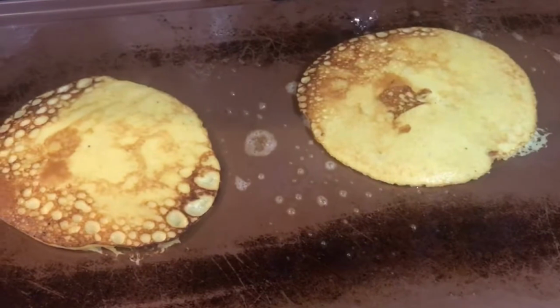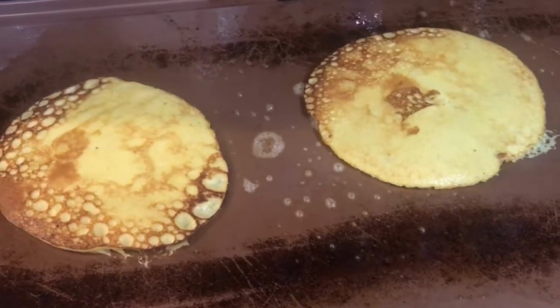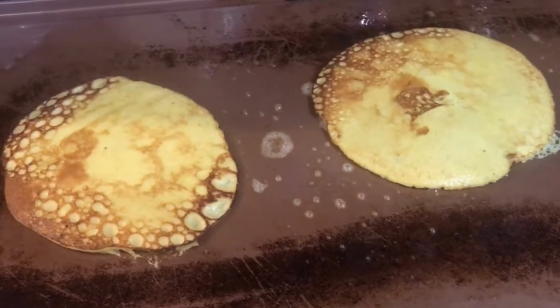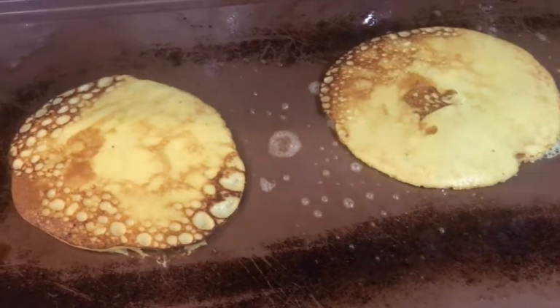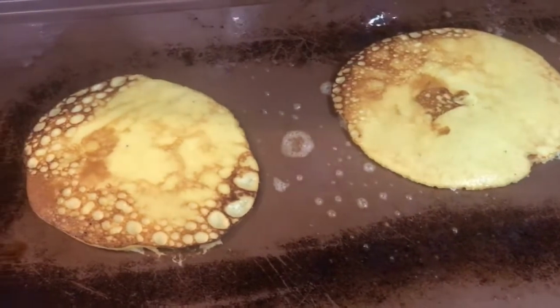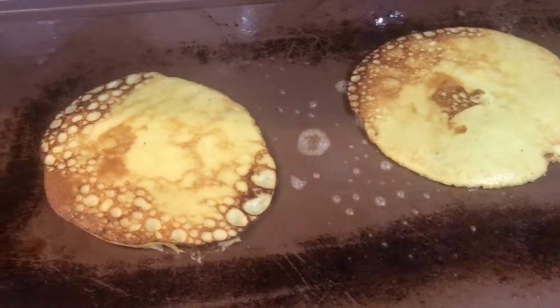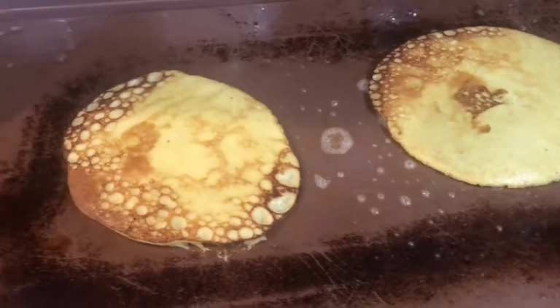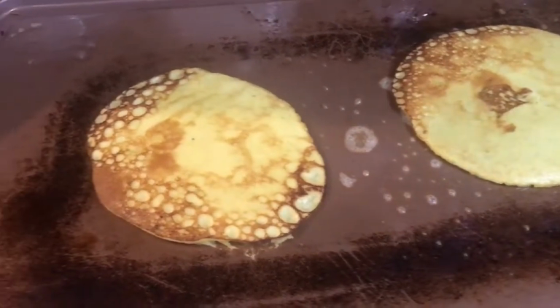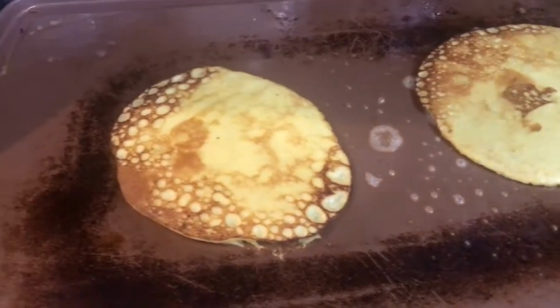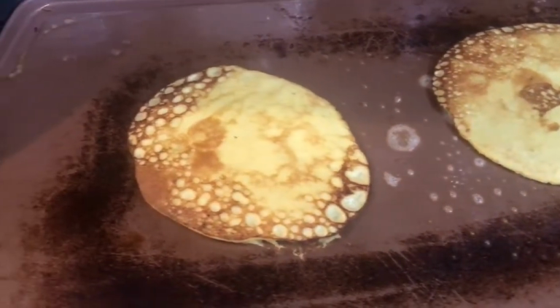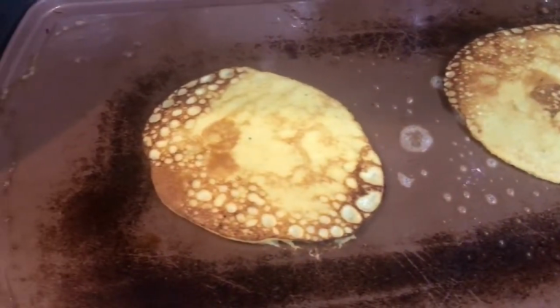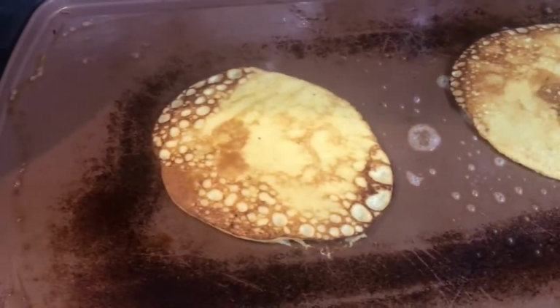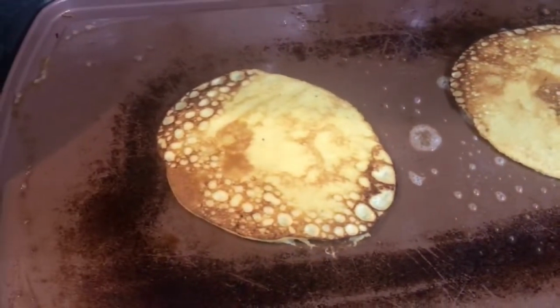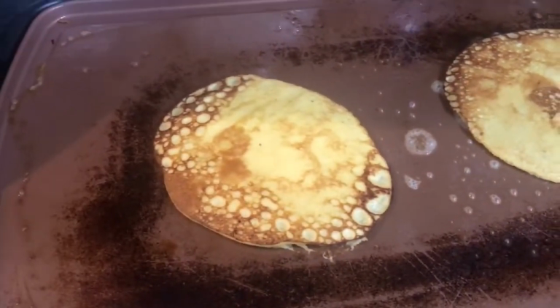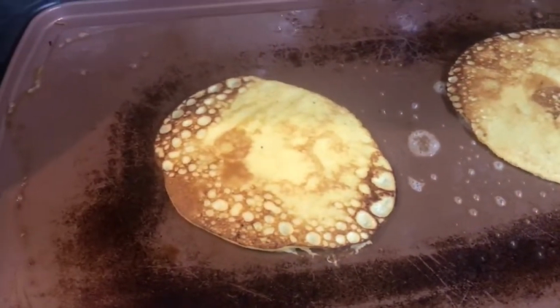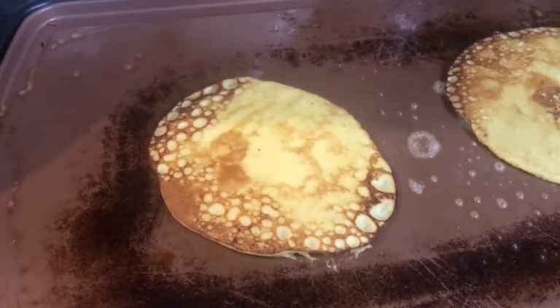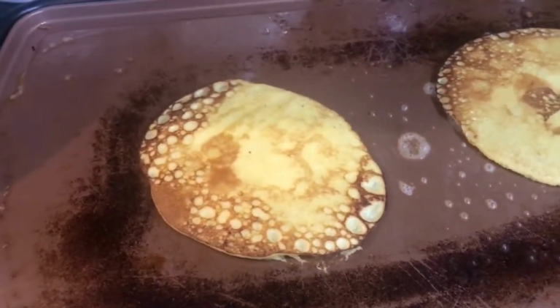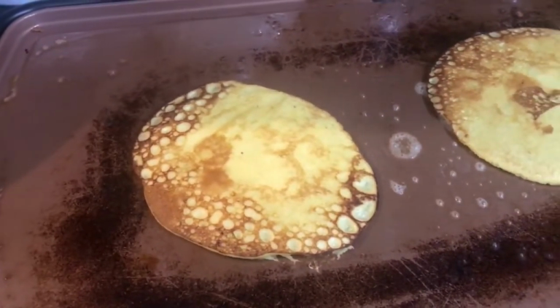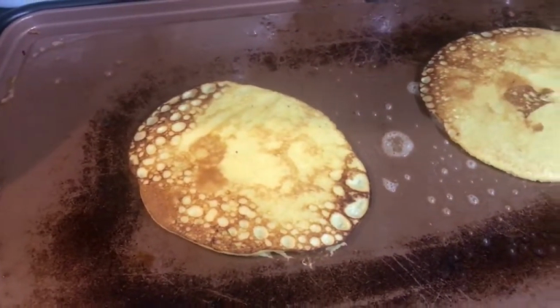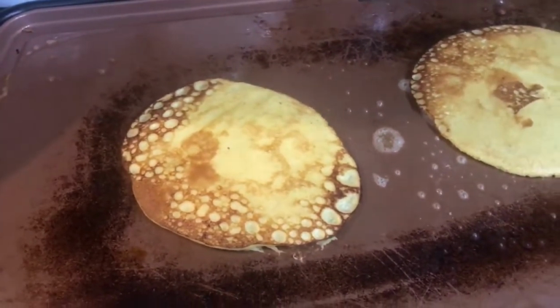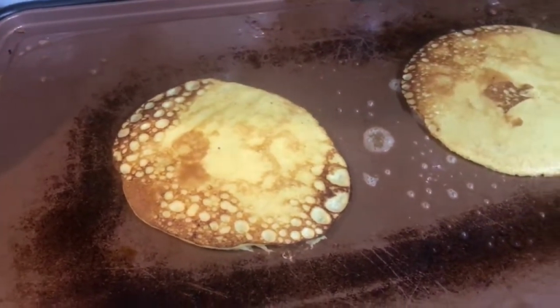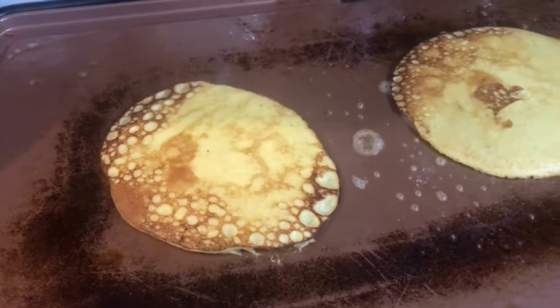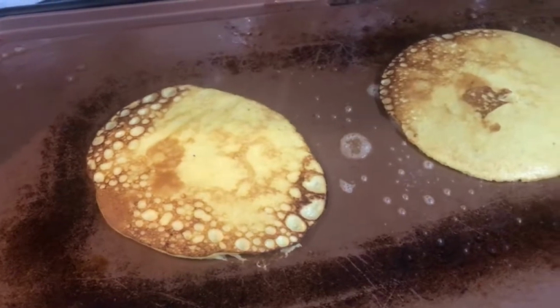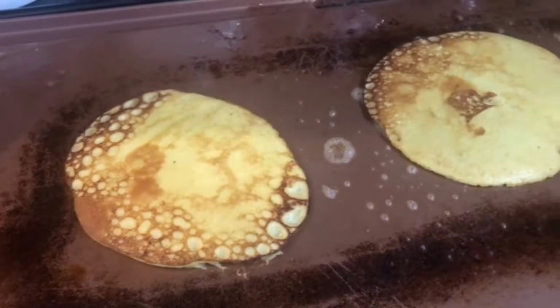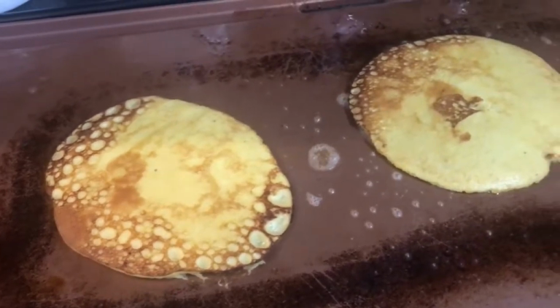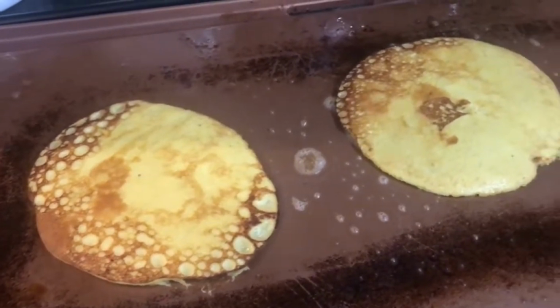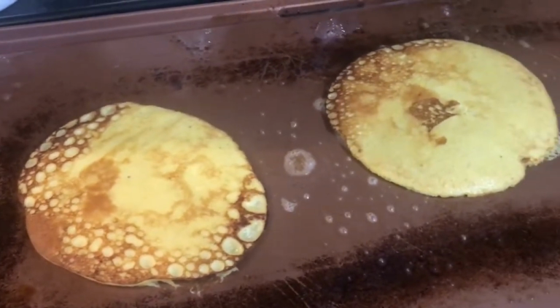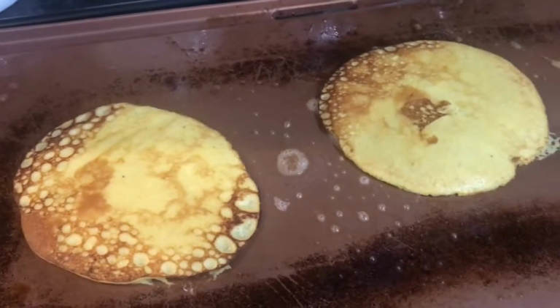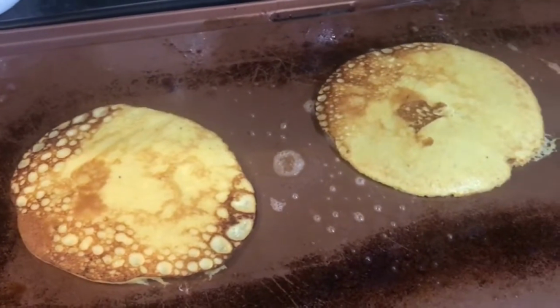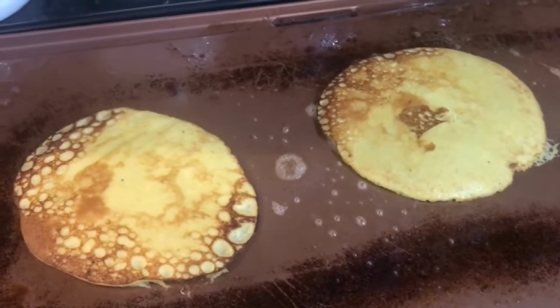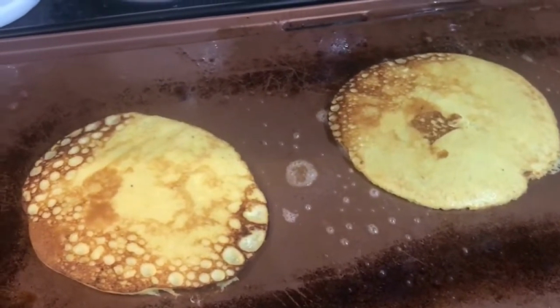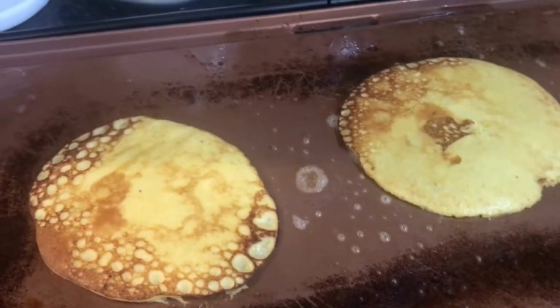Who said pancakes can't be healthy? Just eggs and banana - yummy - and butter.